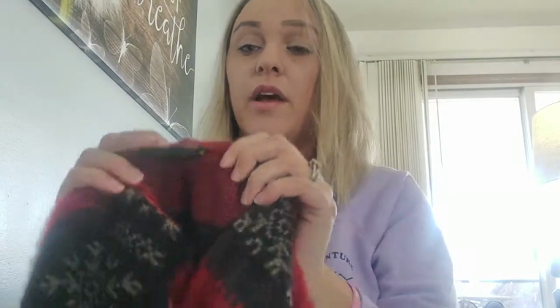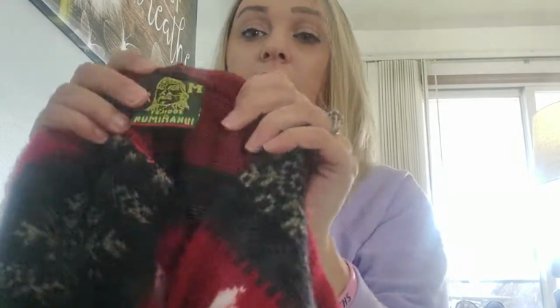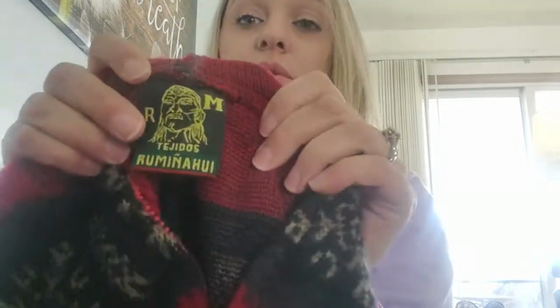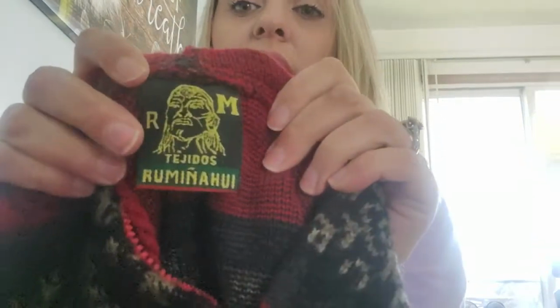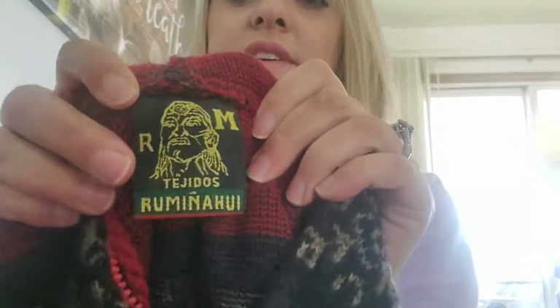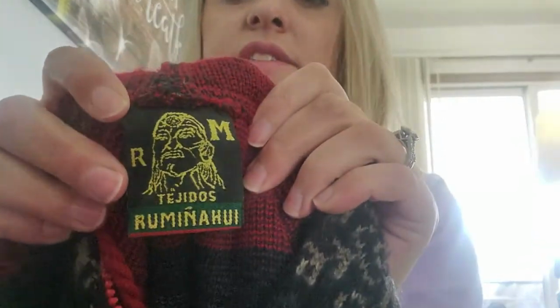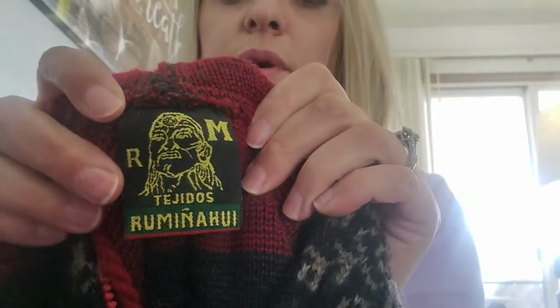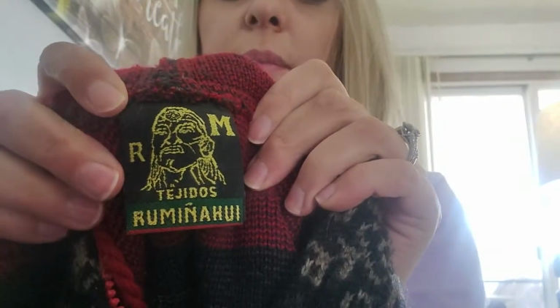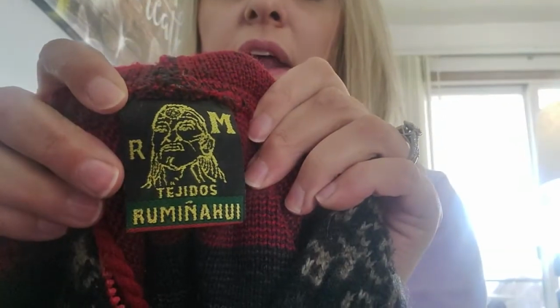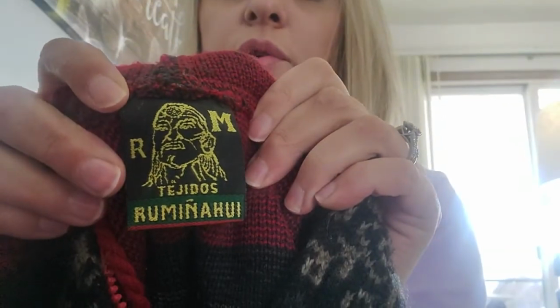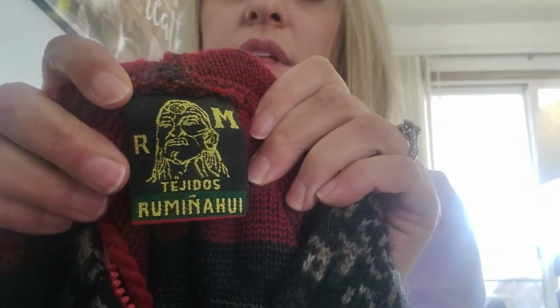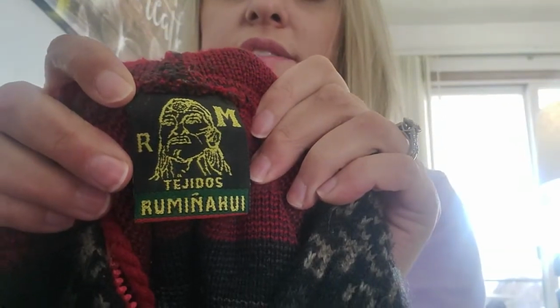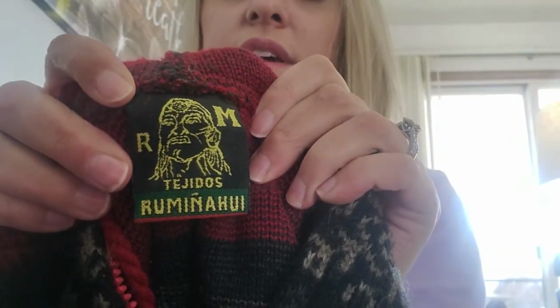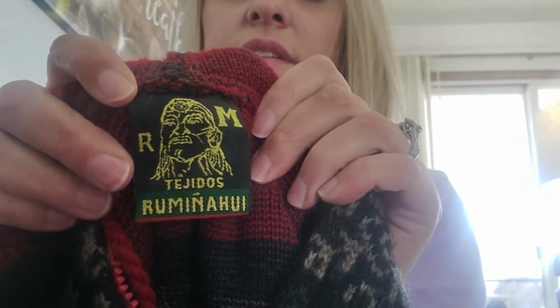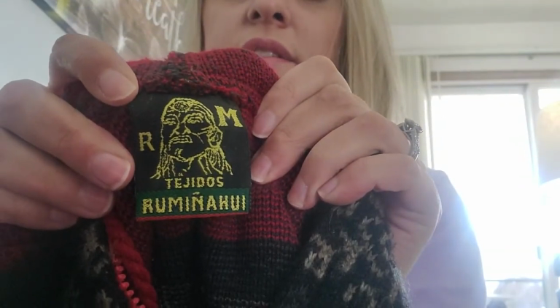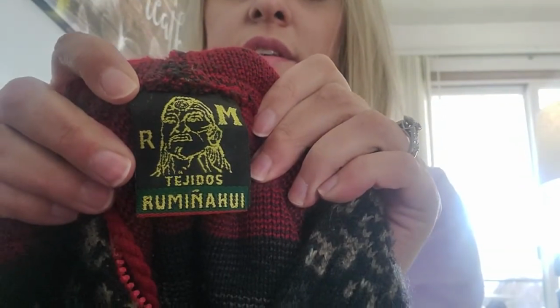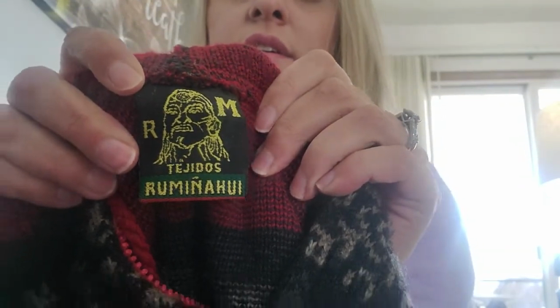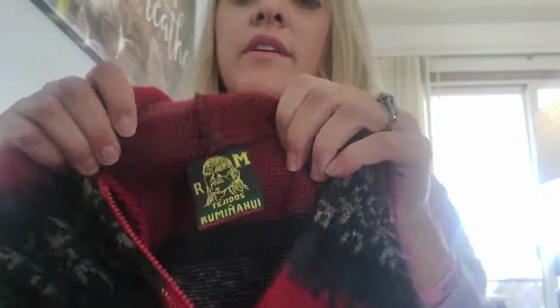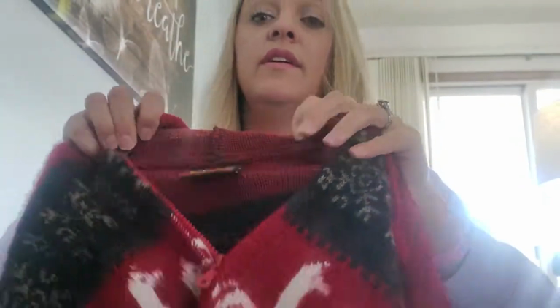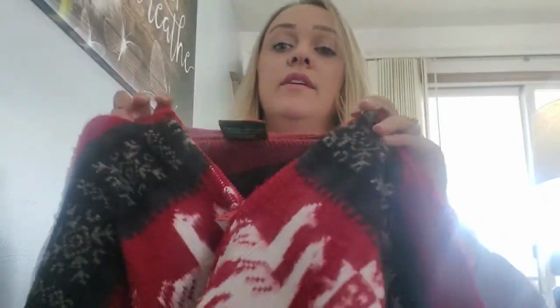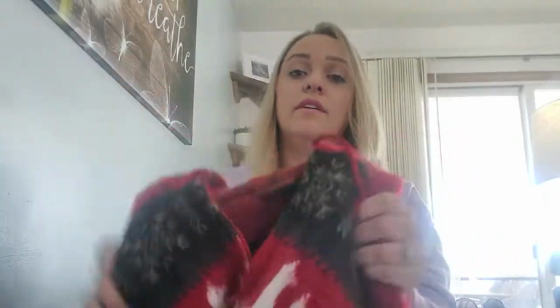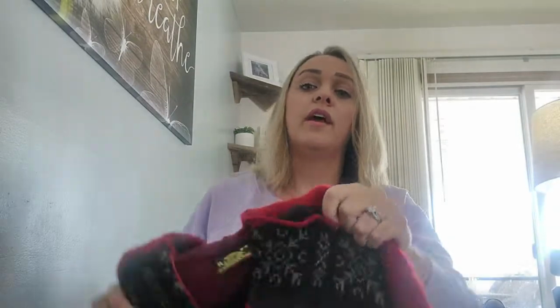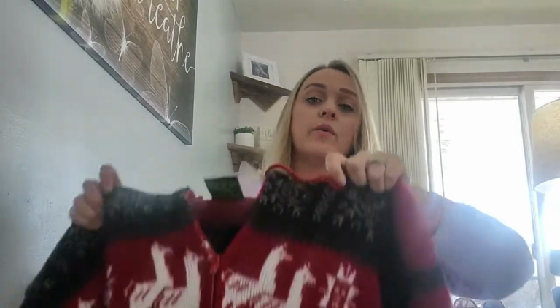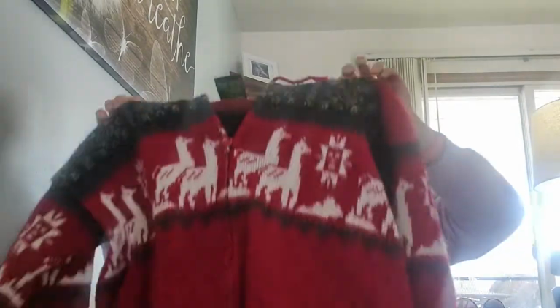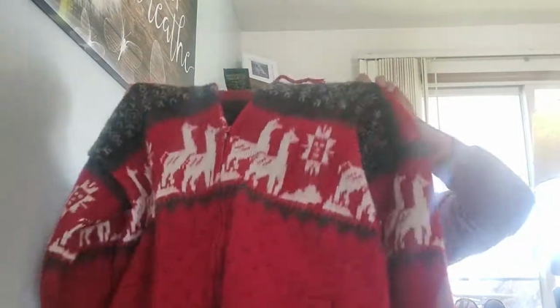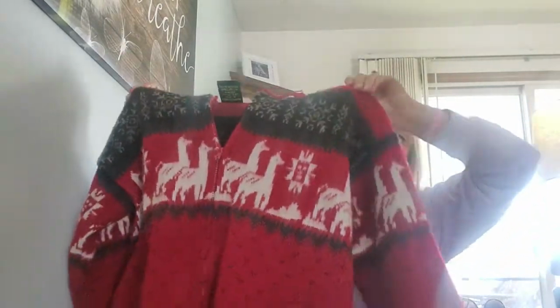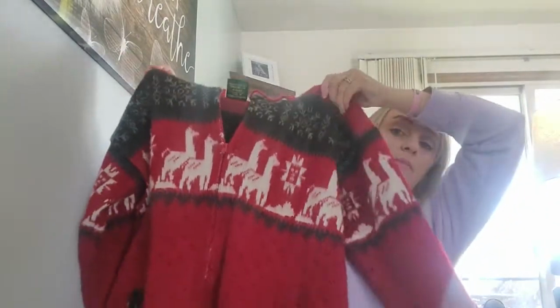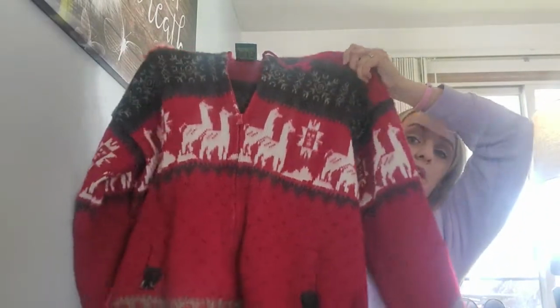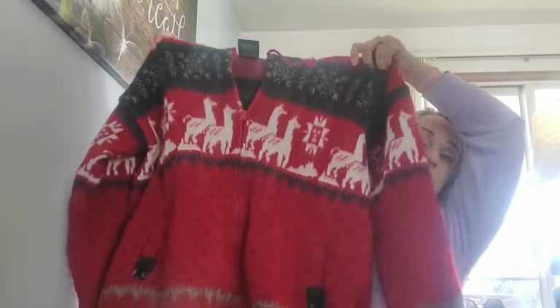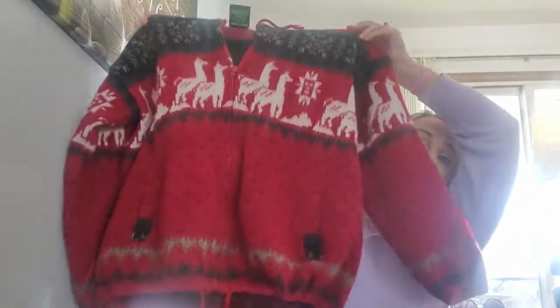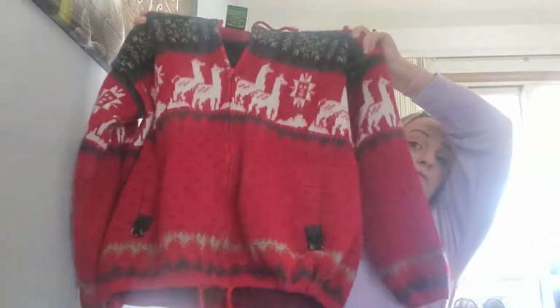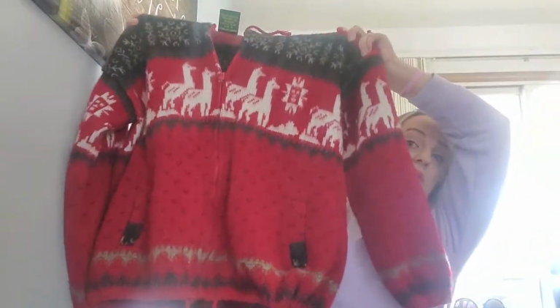The first one is this really cool wool jacket. I liked it because it had llamas on it. I don't know how to say the brand name, but I Google Lensed it and they were selling anywhere from like $30 to $40.